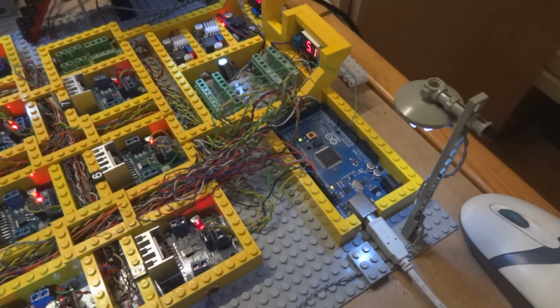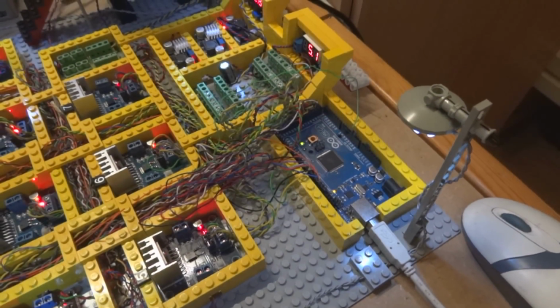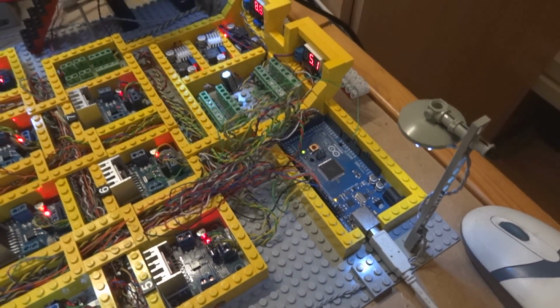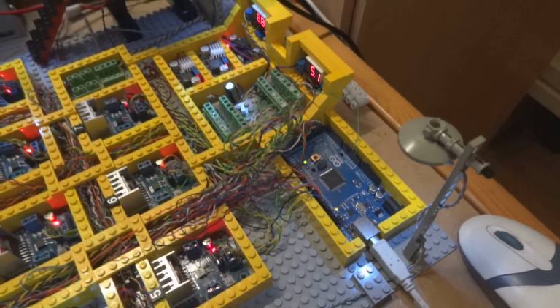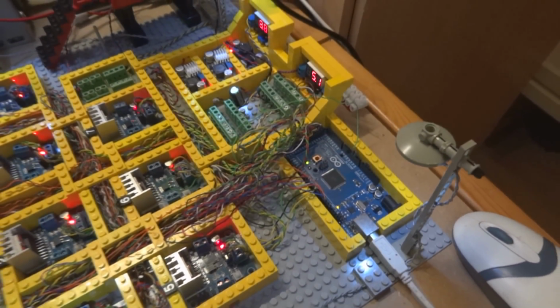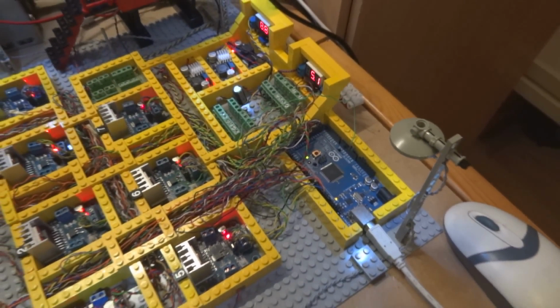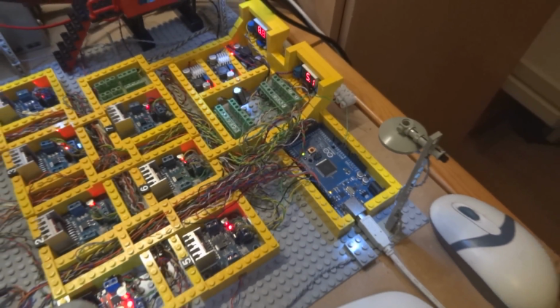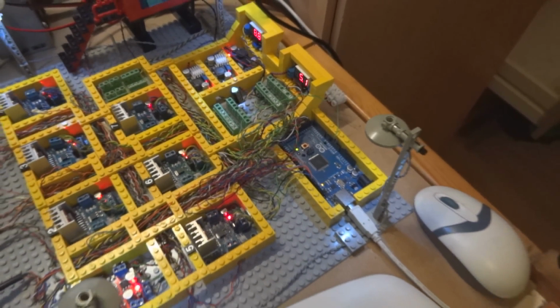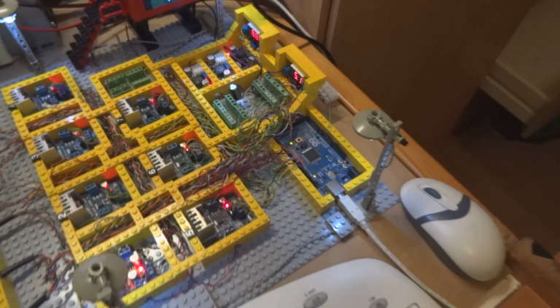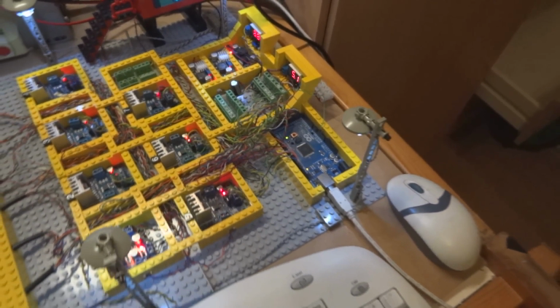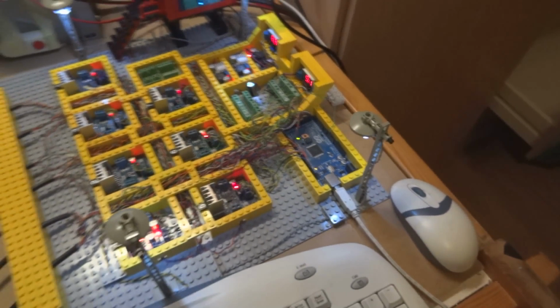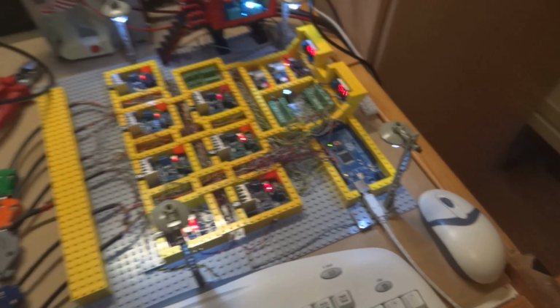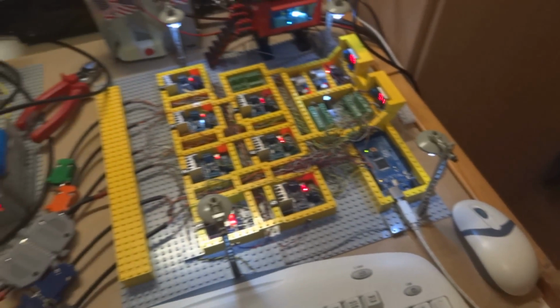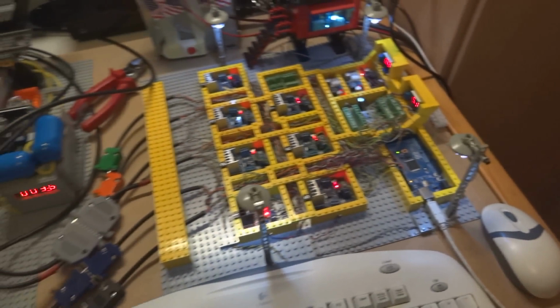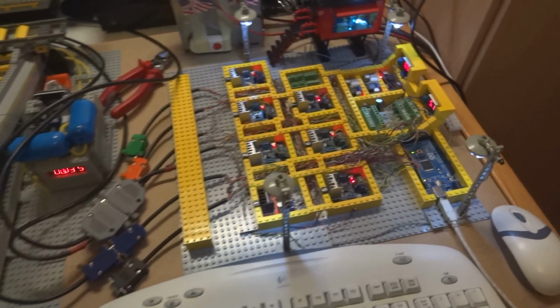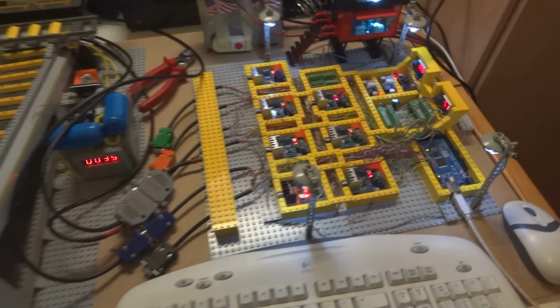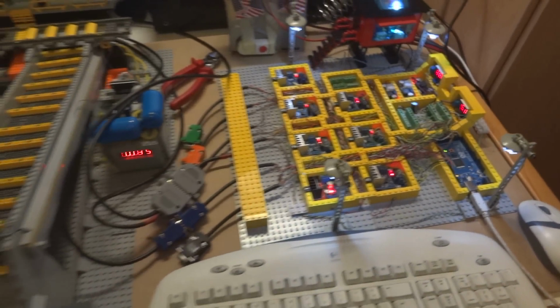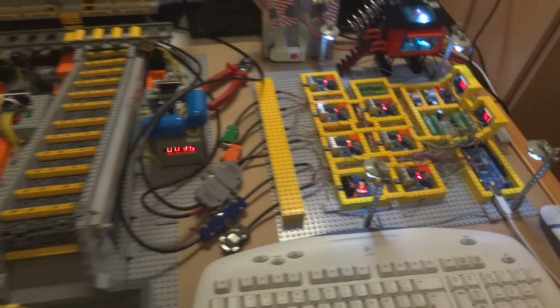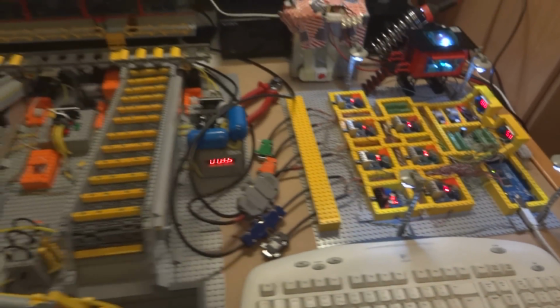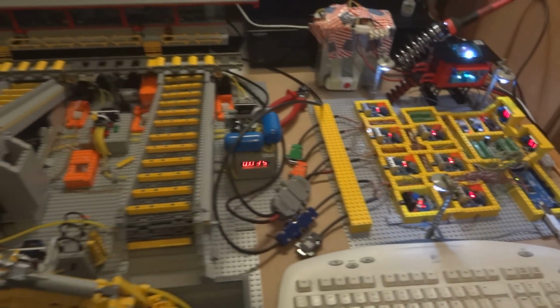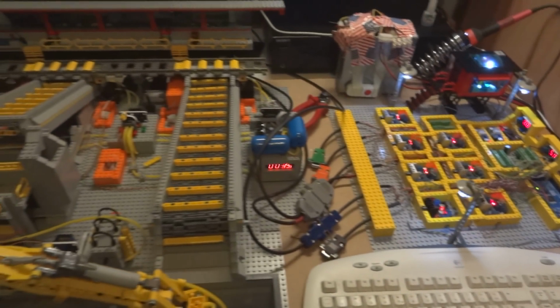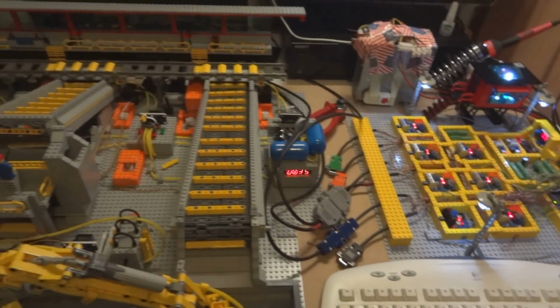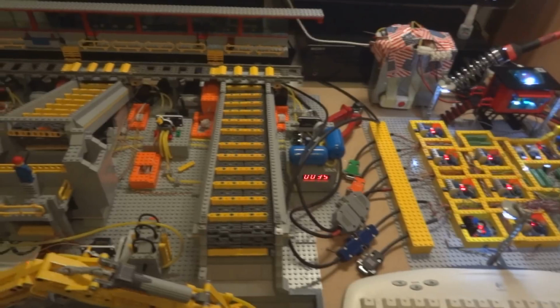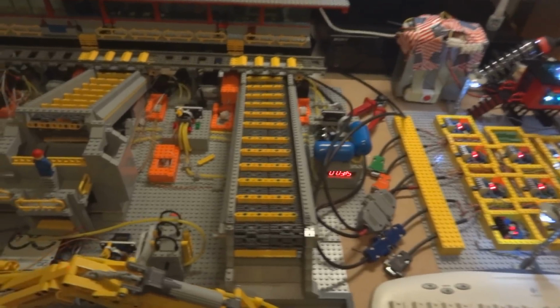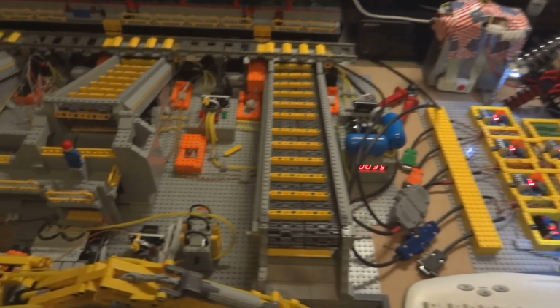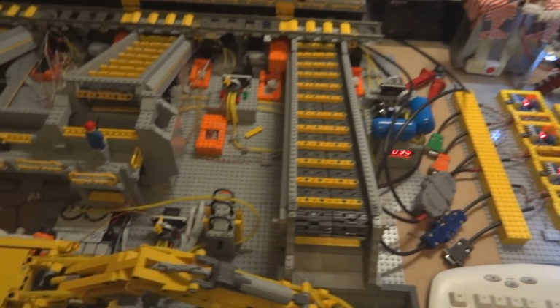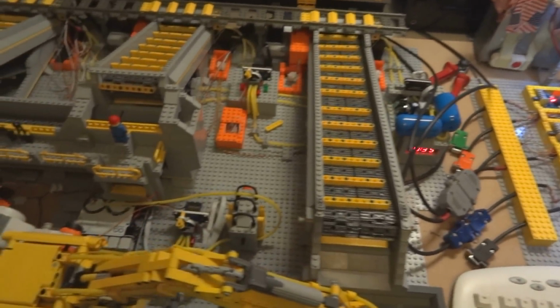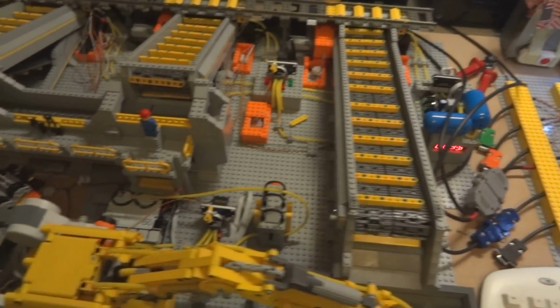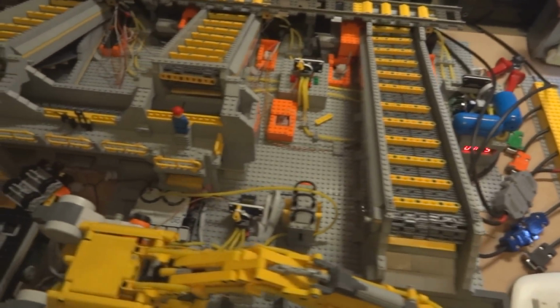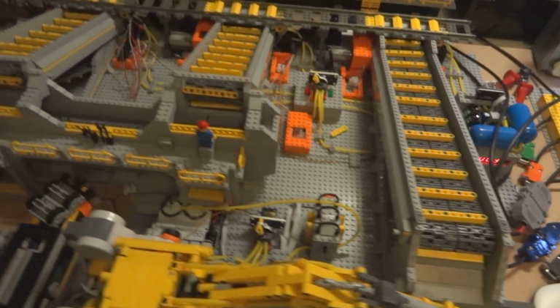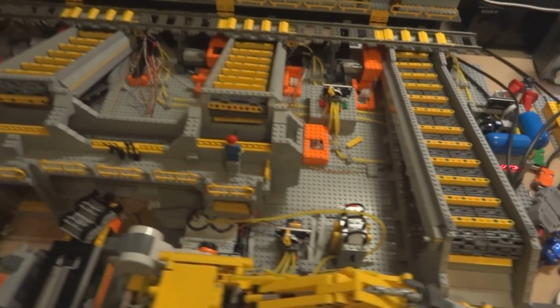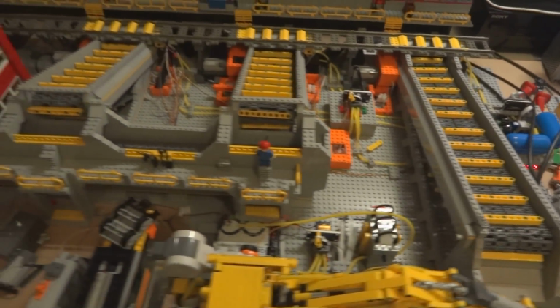Hi everyone, I wanted to show you the progress I made on the automated call terminal.